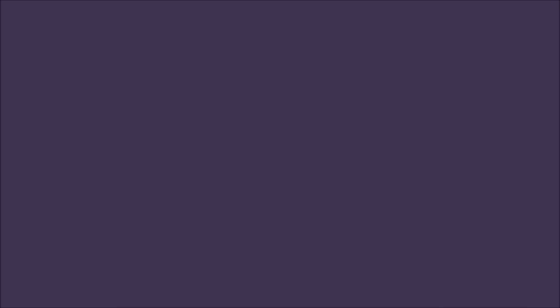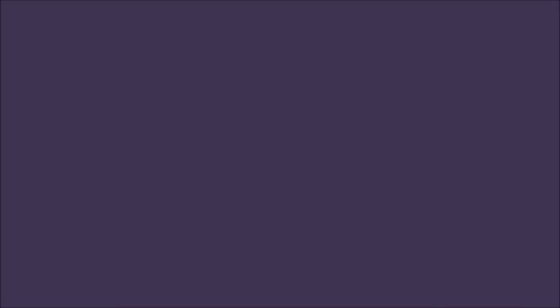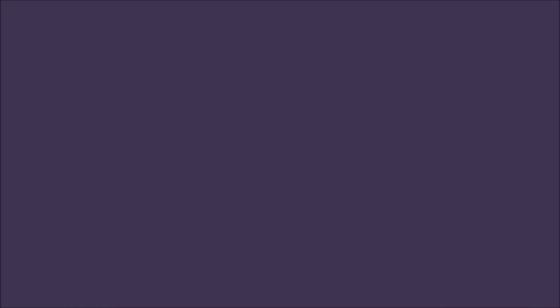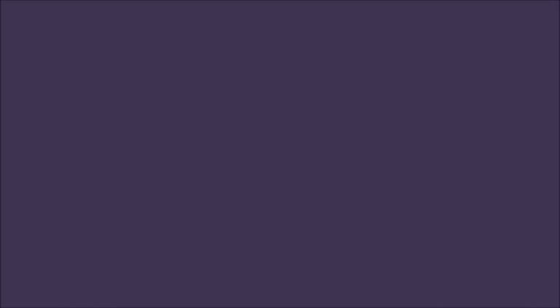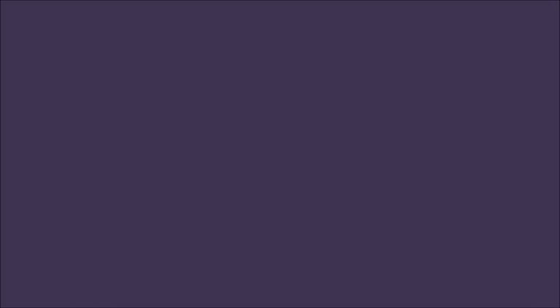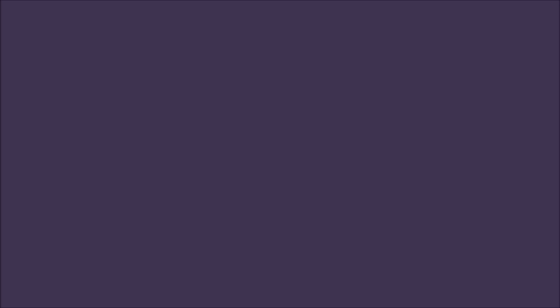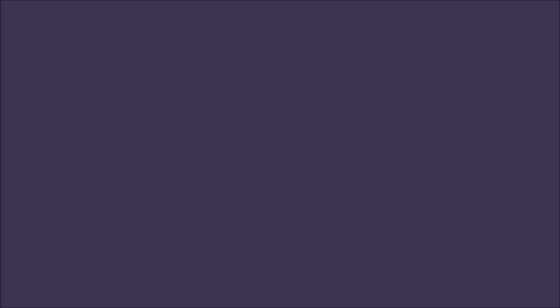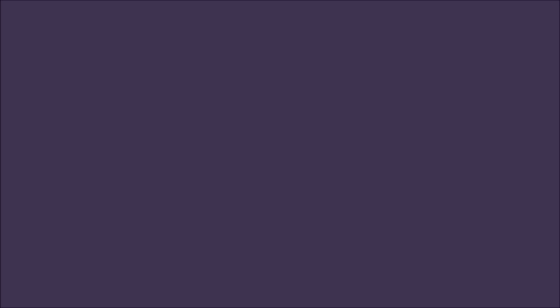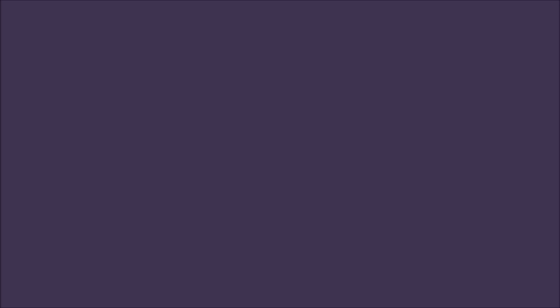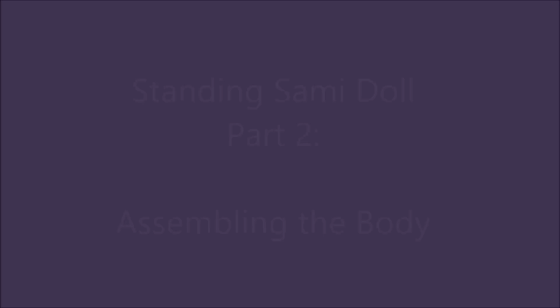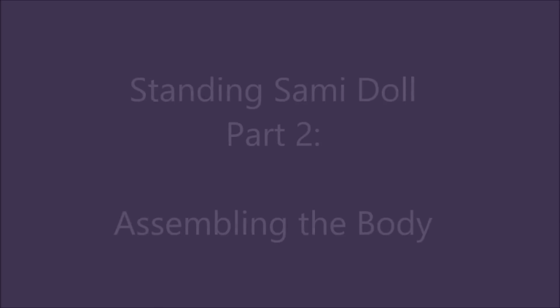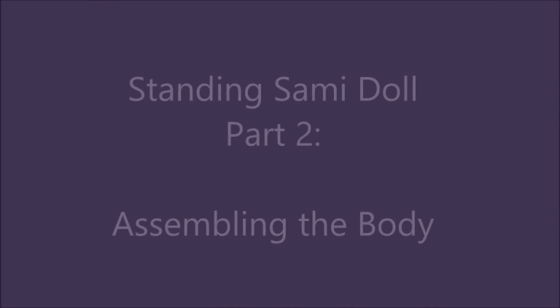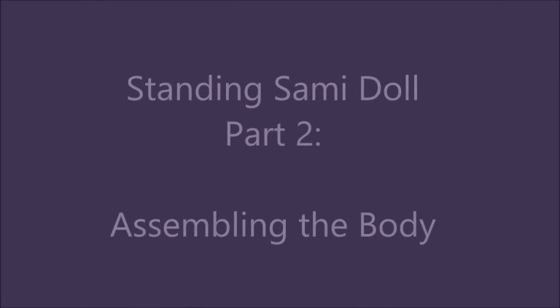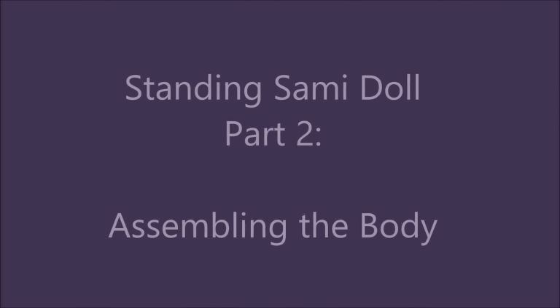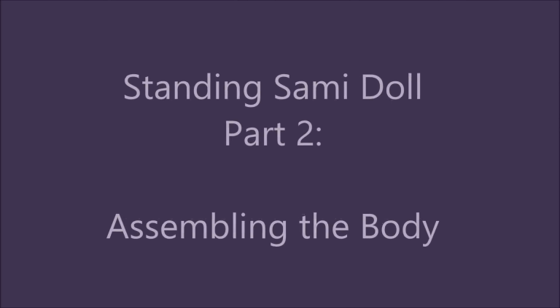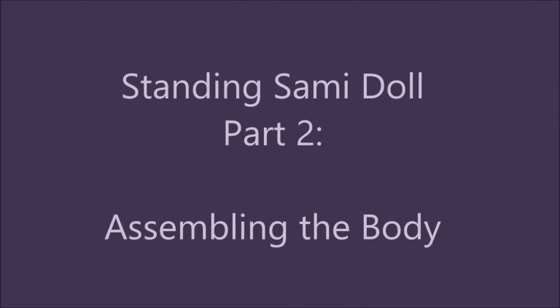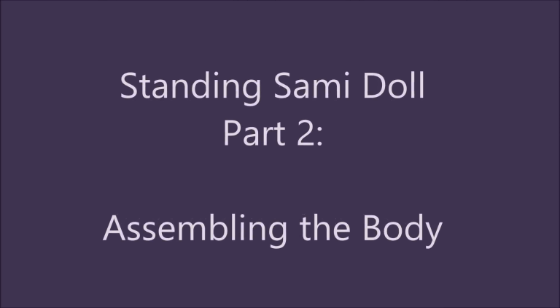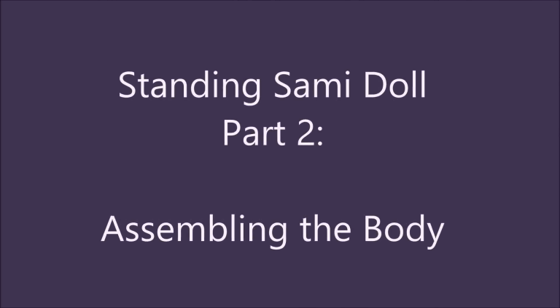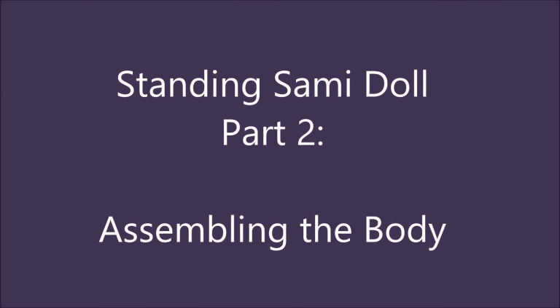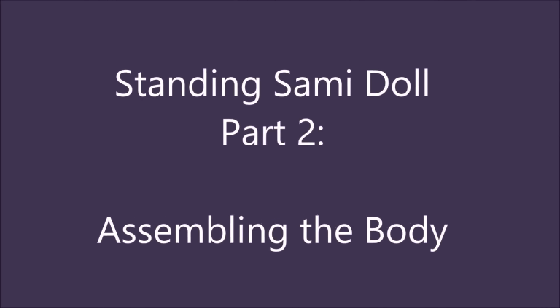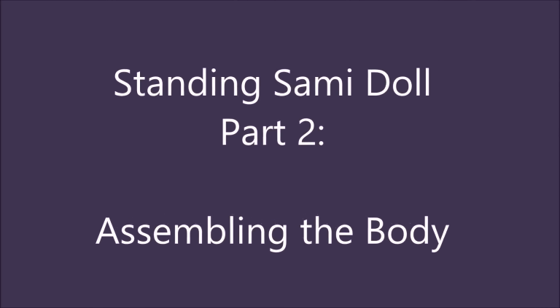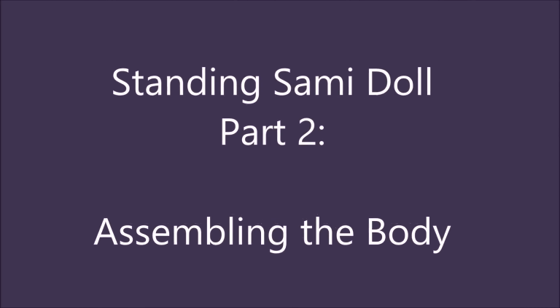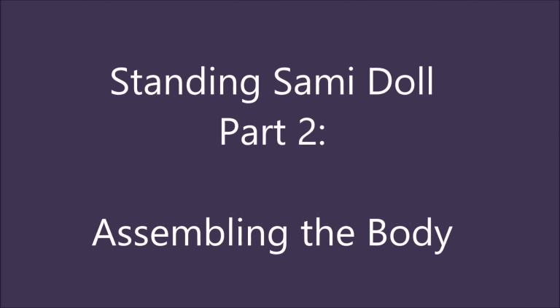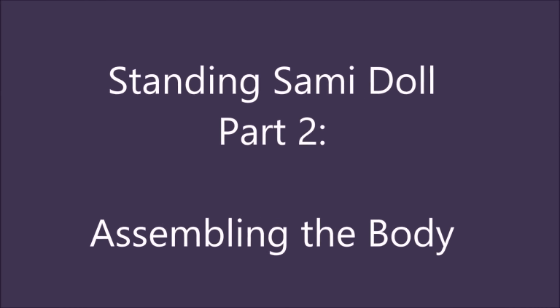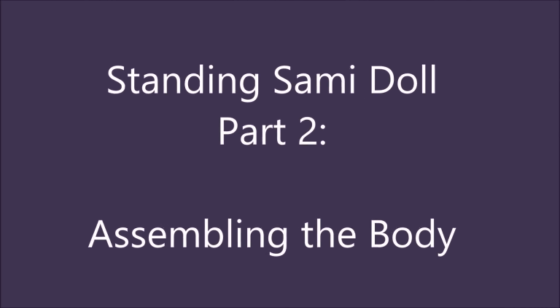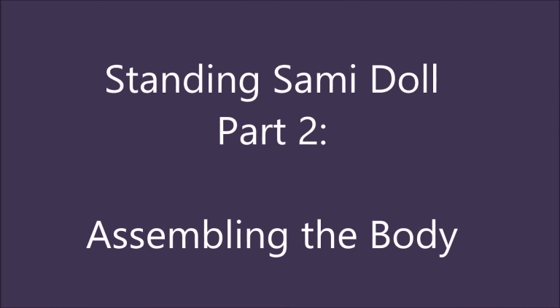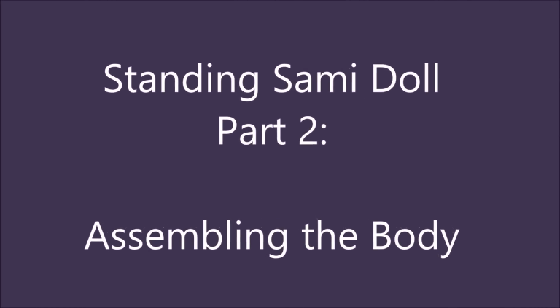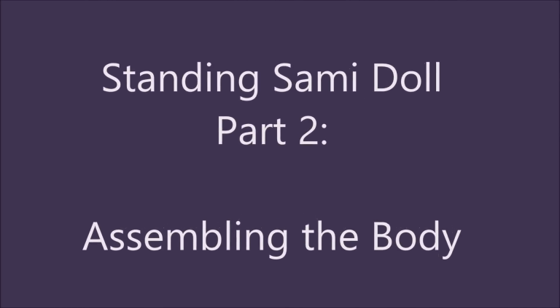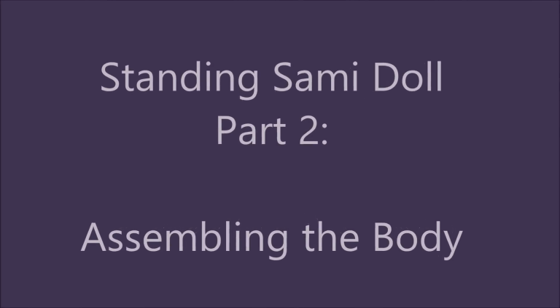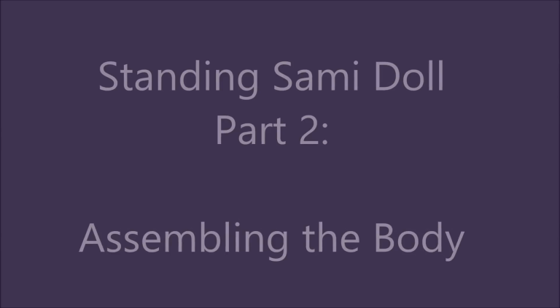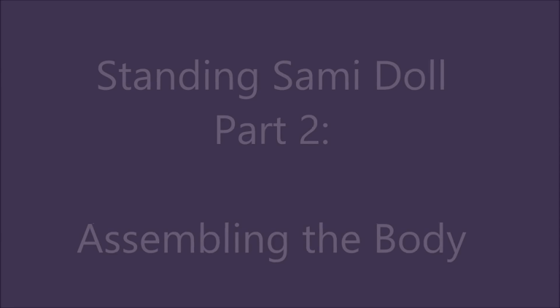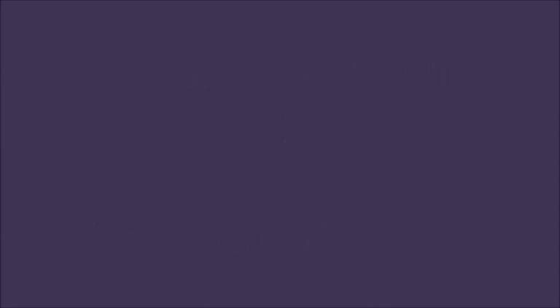Hi and welcome to part 2 of the standing semi doll pattern. Now we are going to assemble the body.